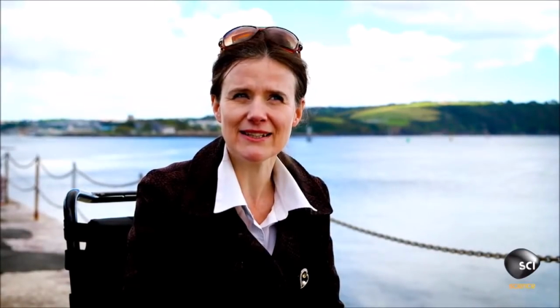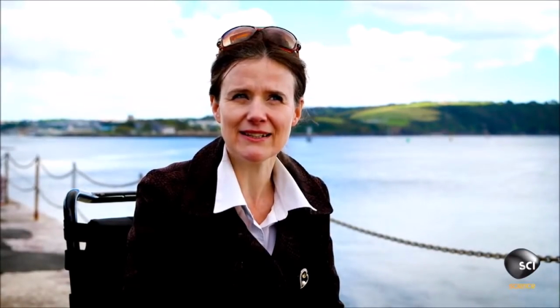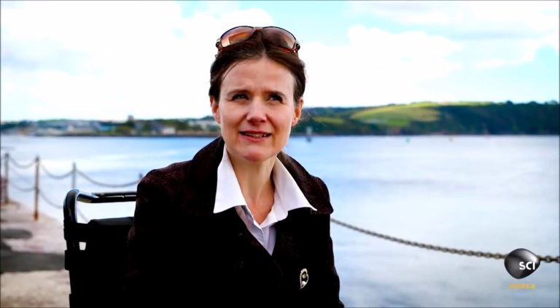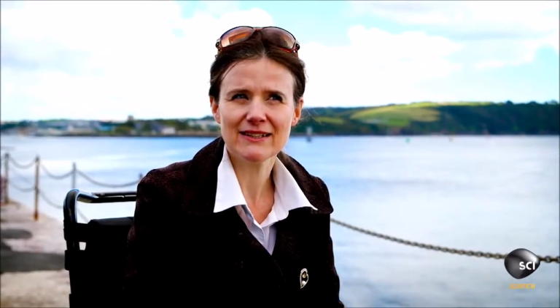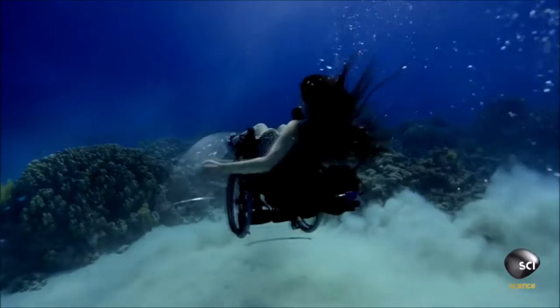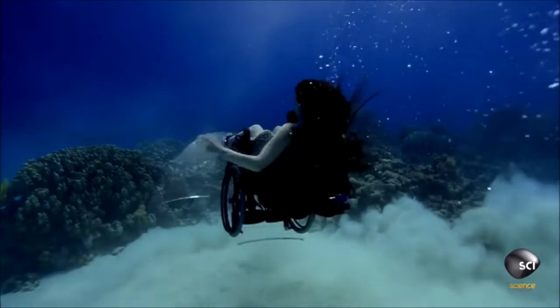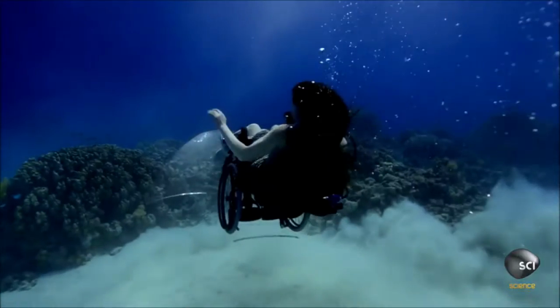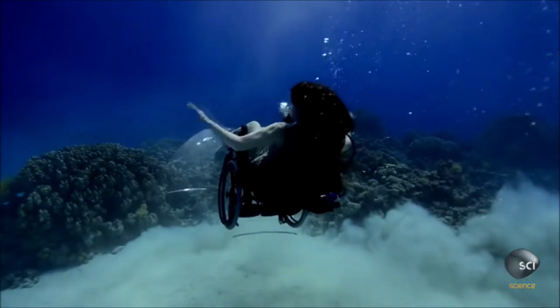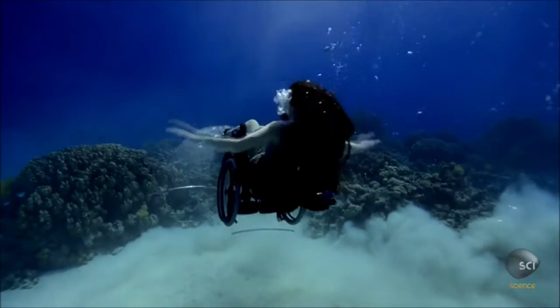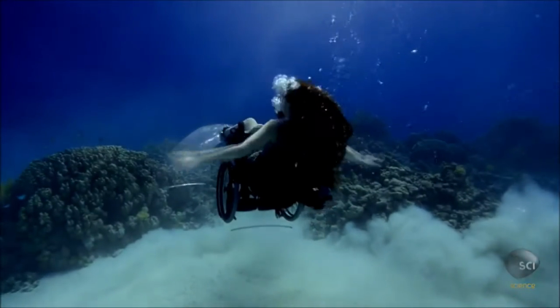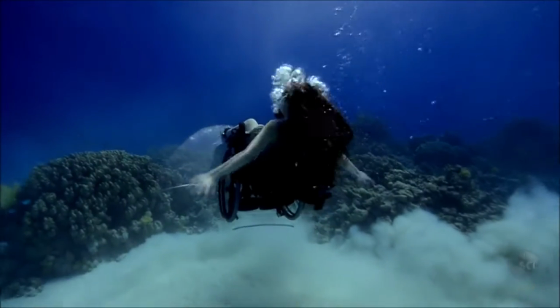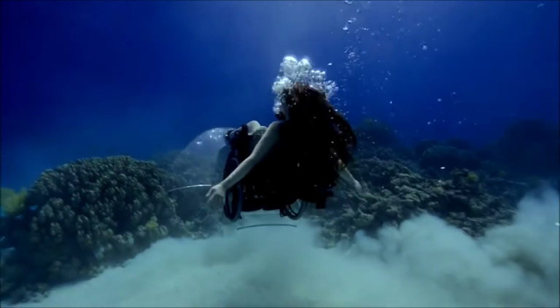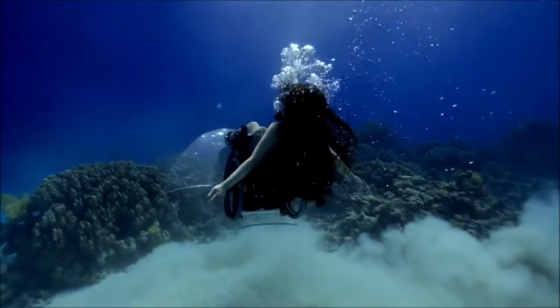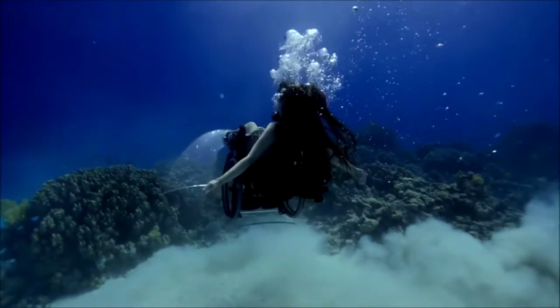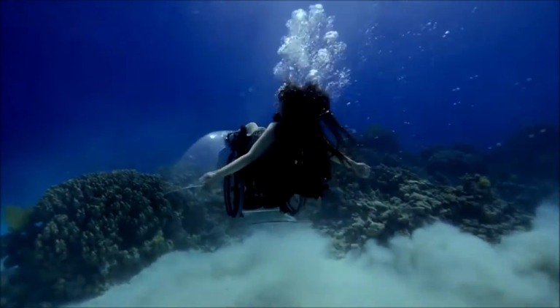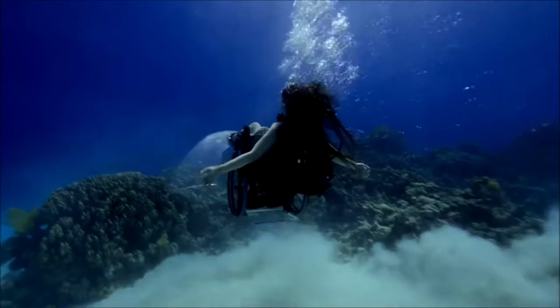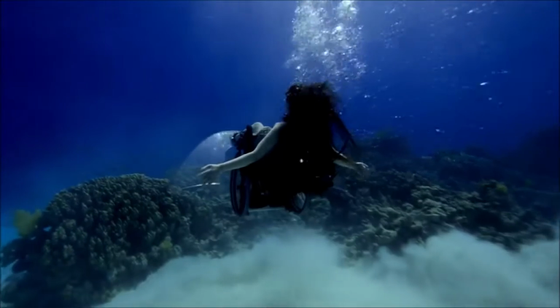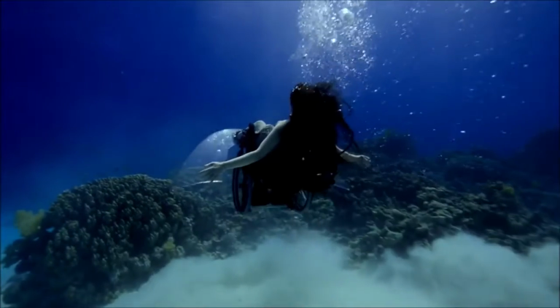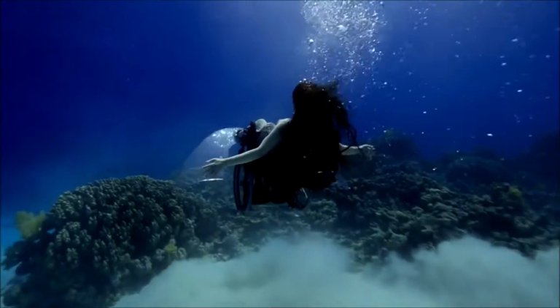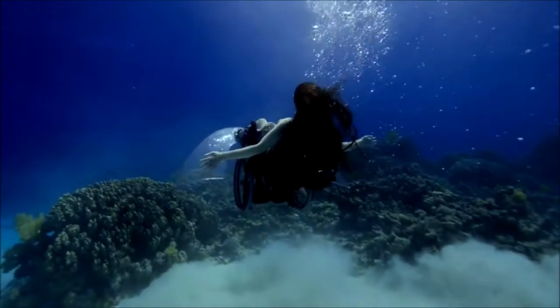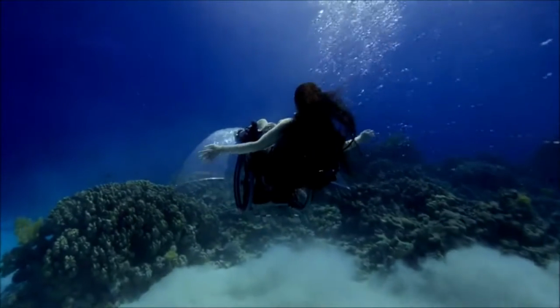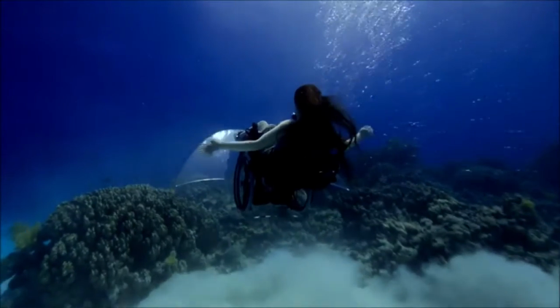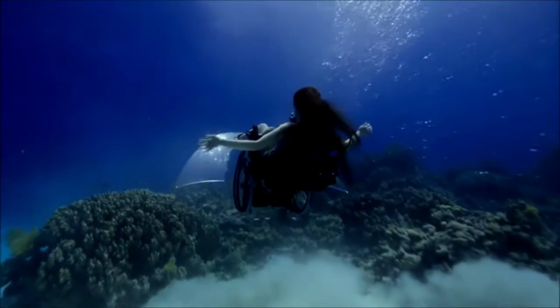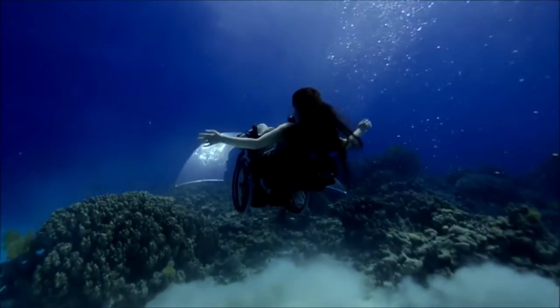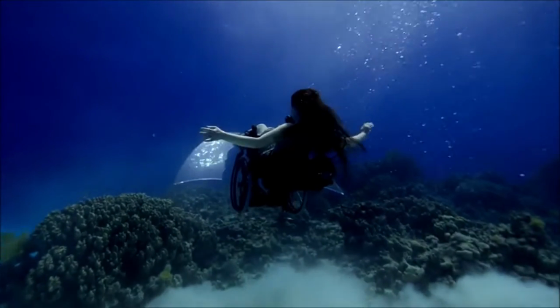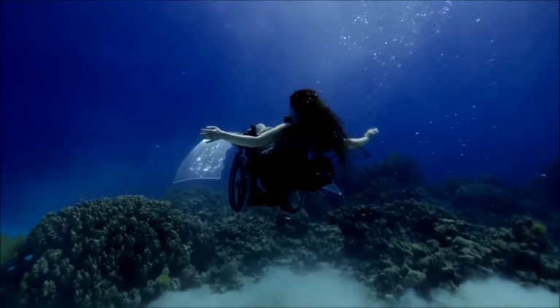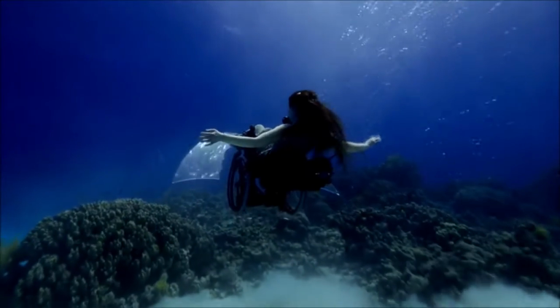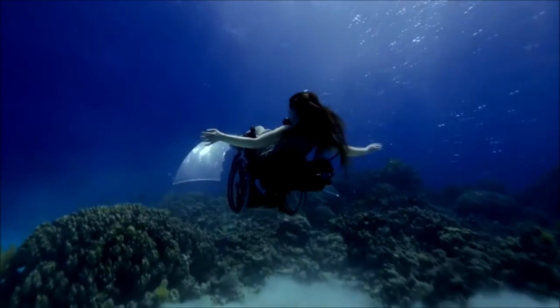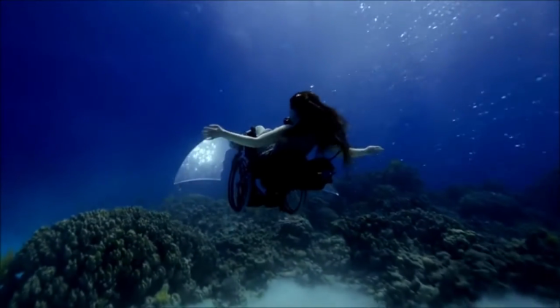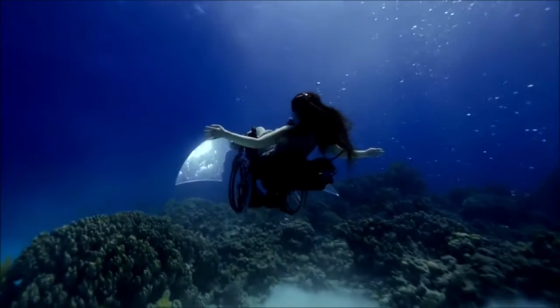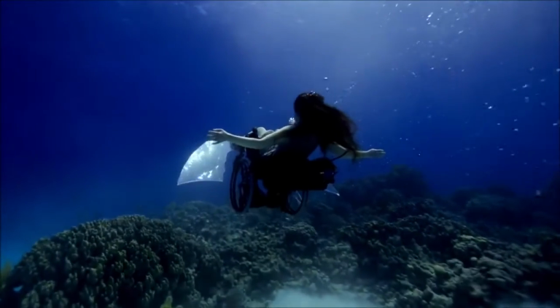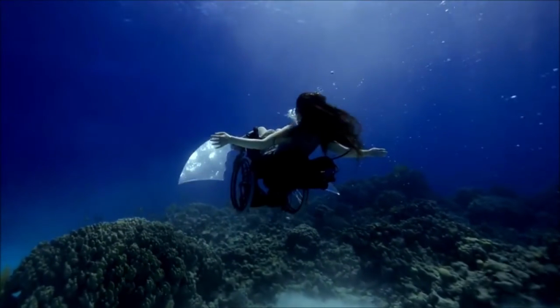Now that she's tamed the oceans, Sue's next project is a flying wheelchair.